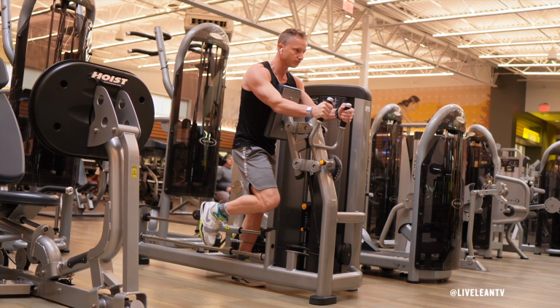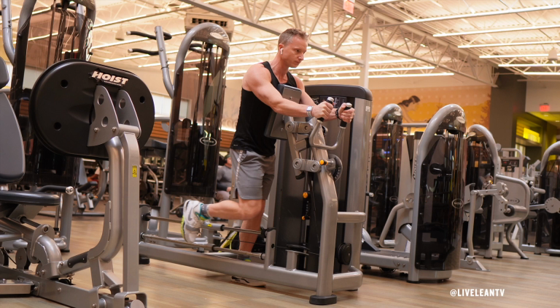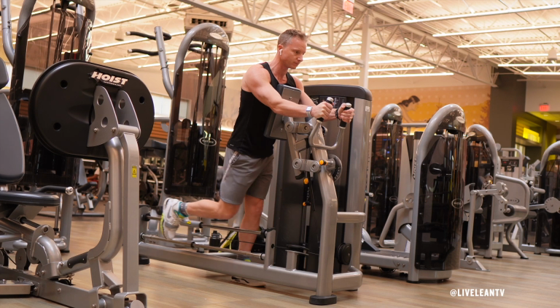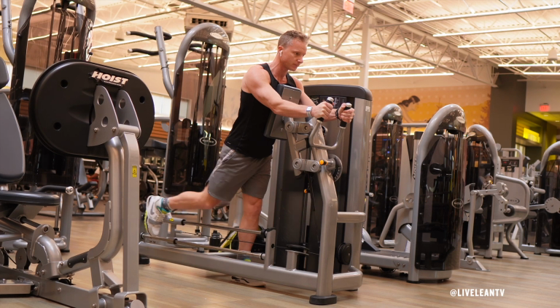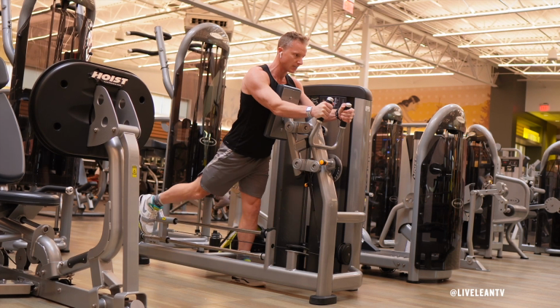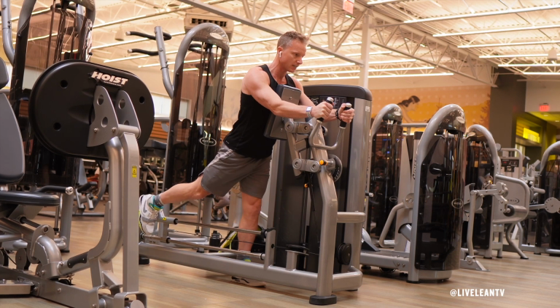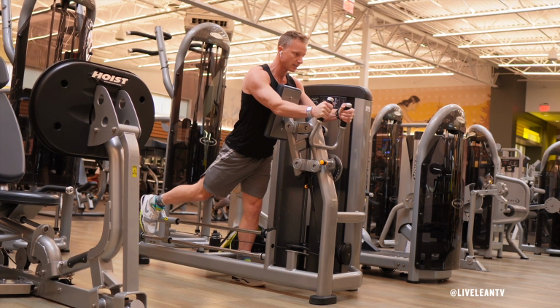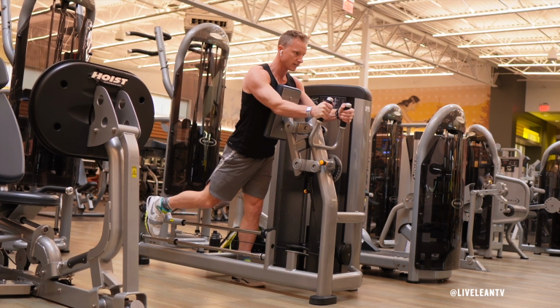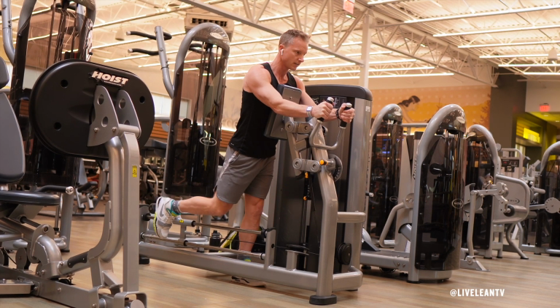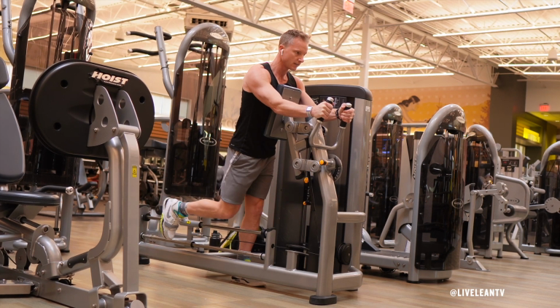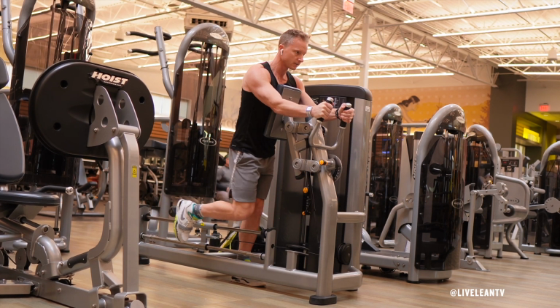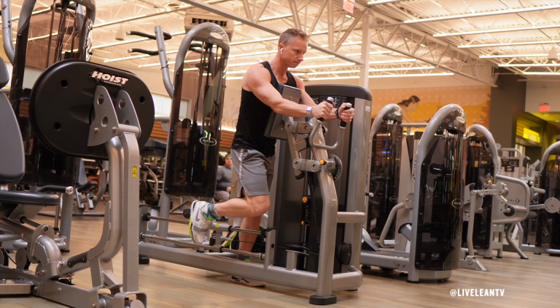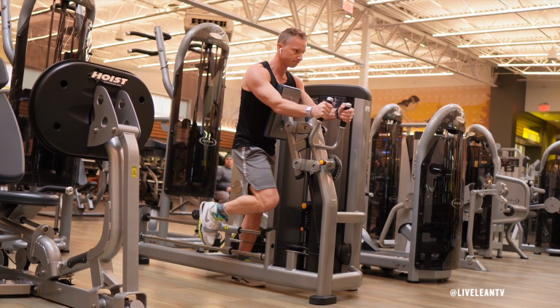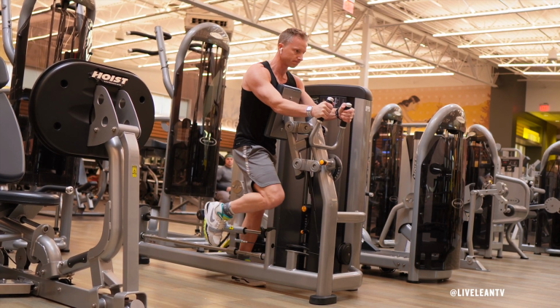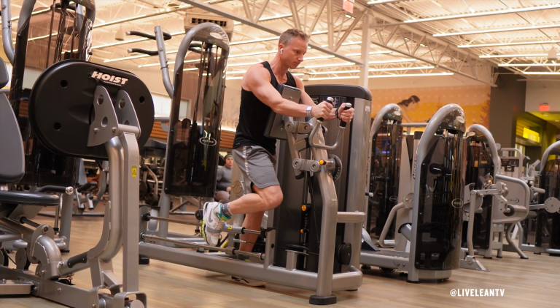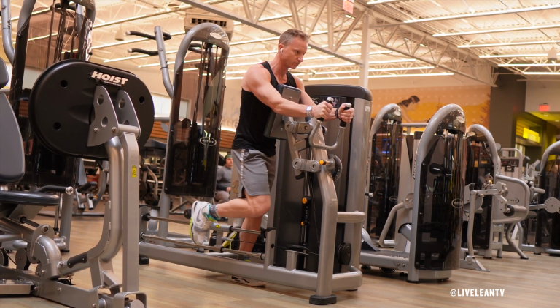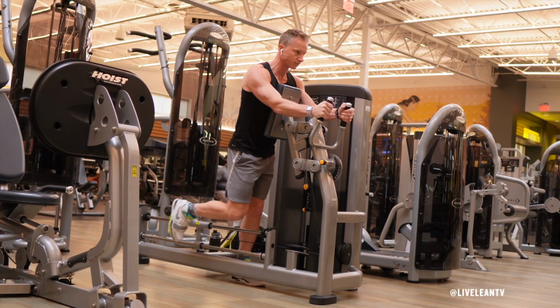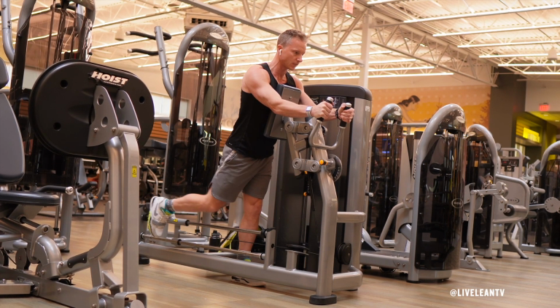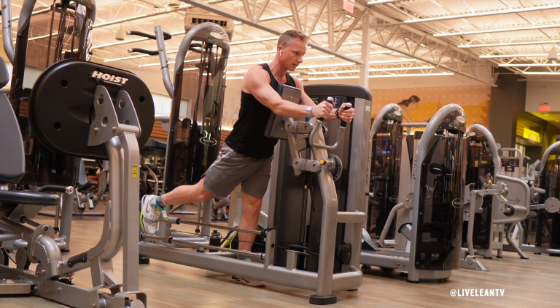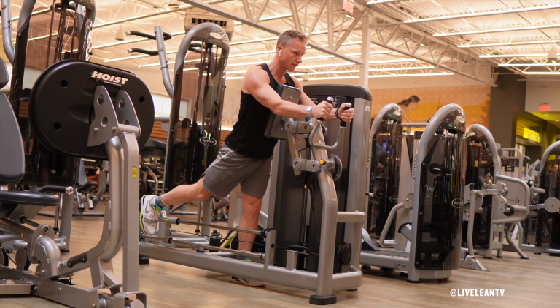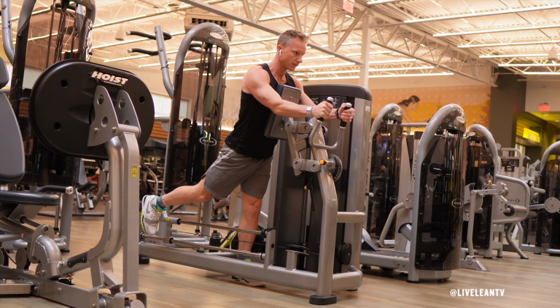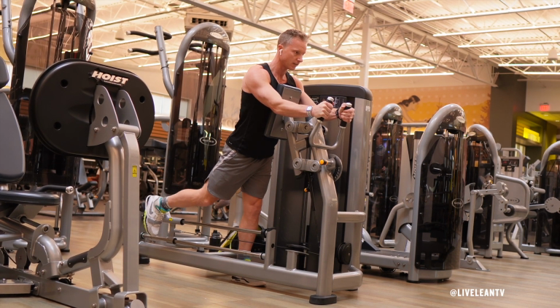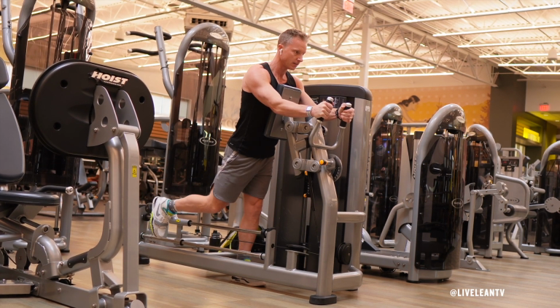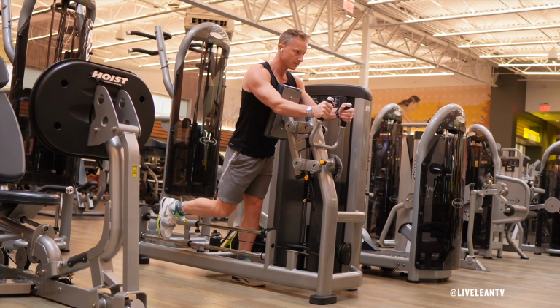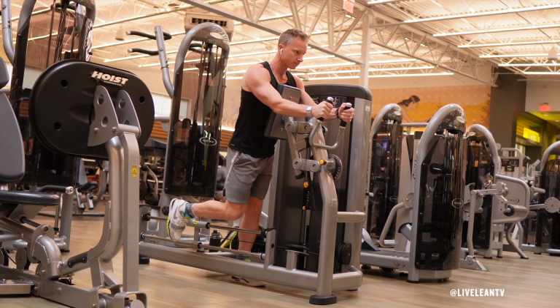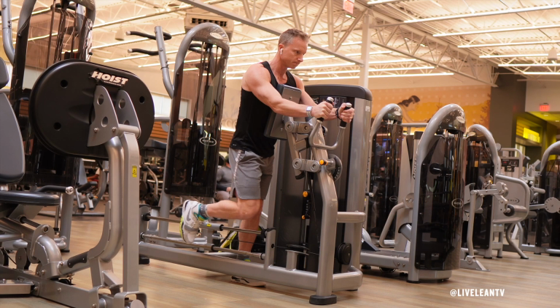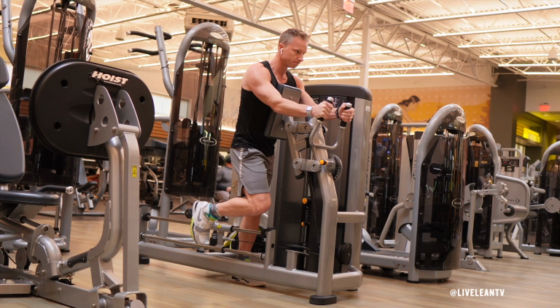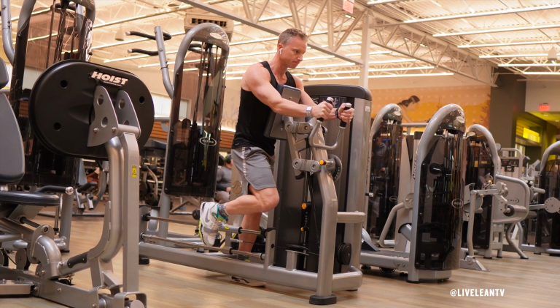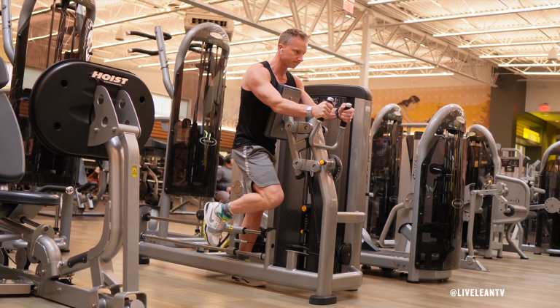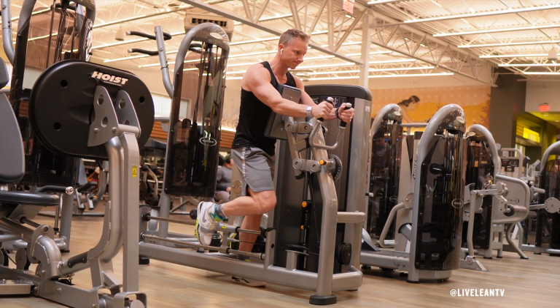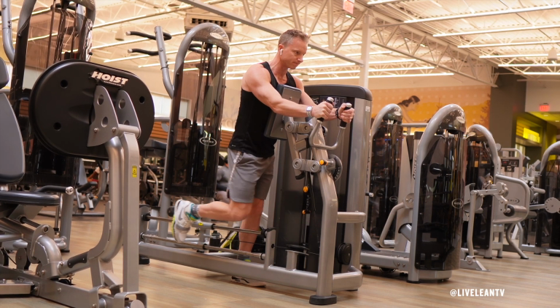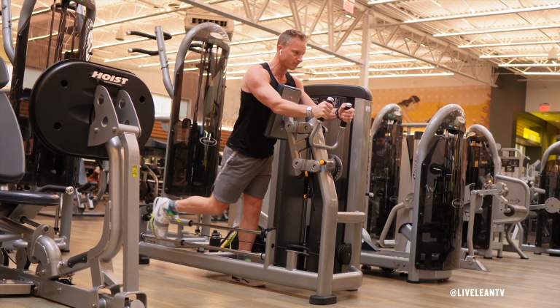Under control, slowly reverse the movement back to the starting point without allowing the weight plates to touch. Immediately complete another rep.